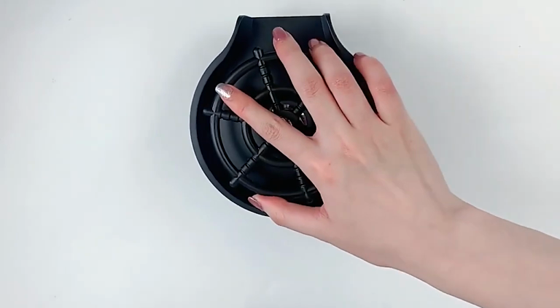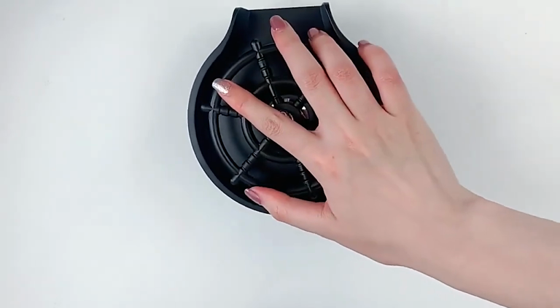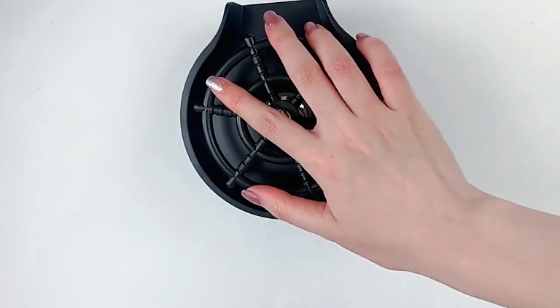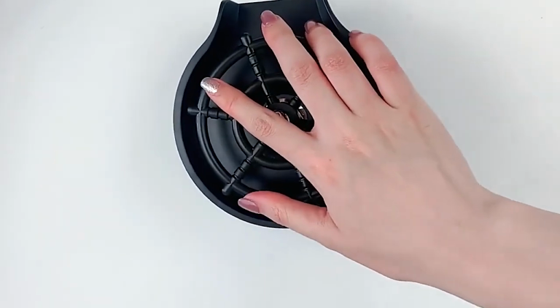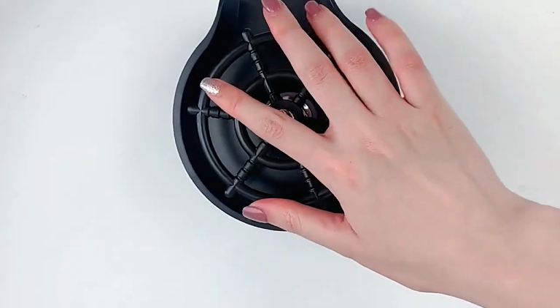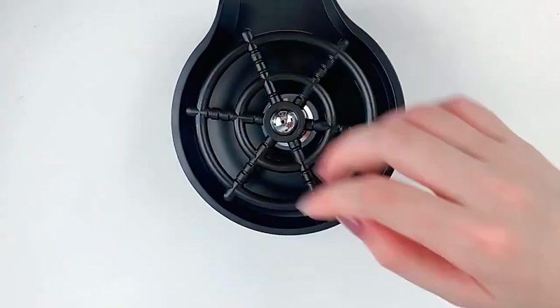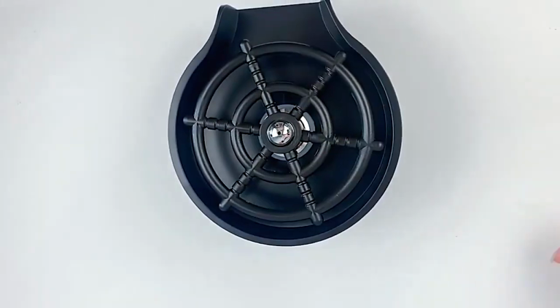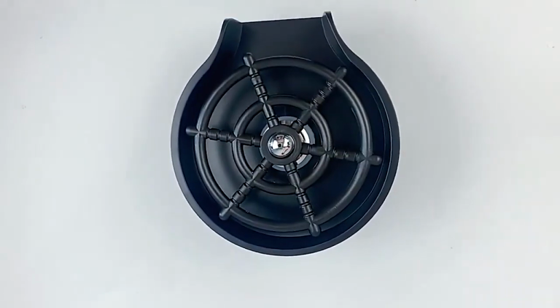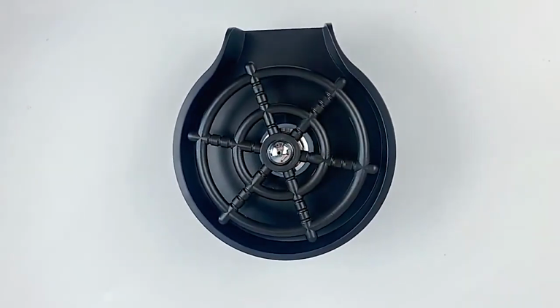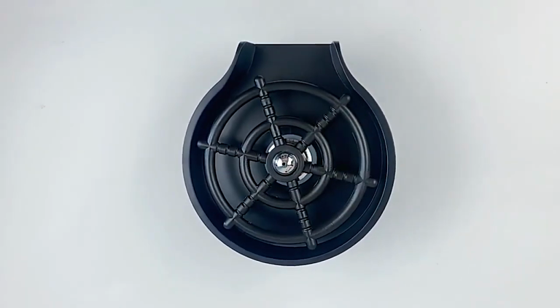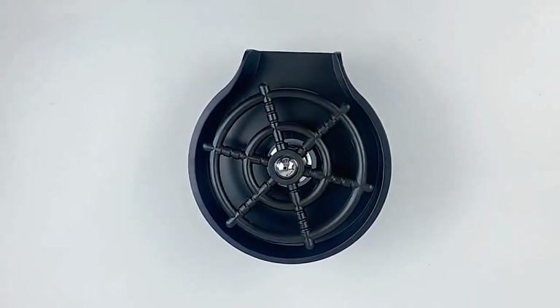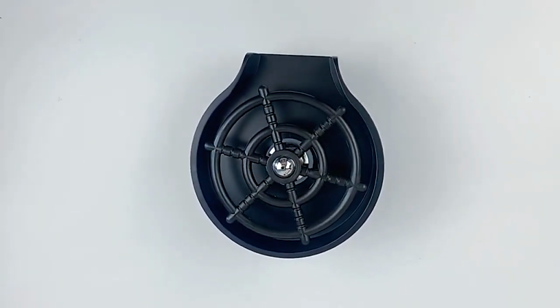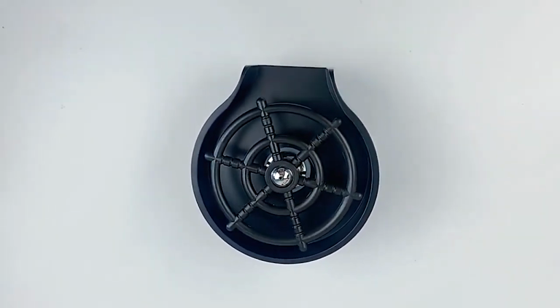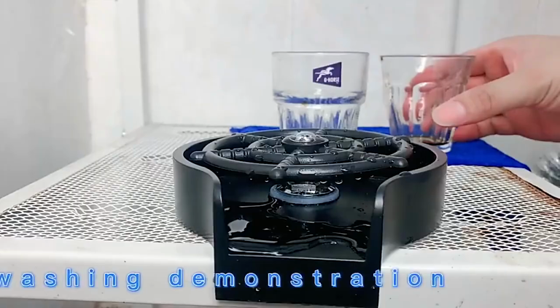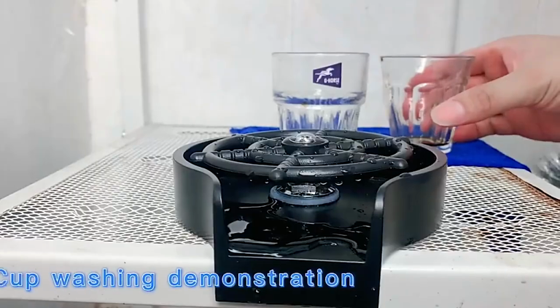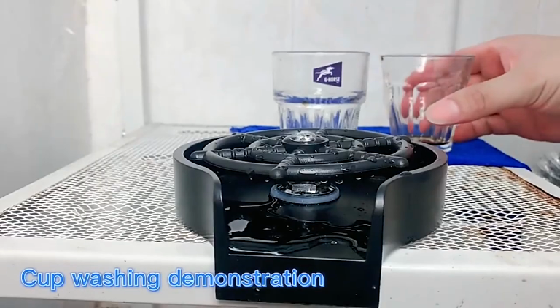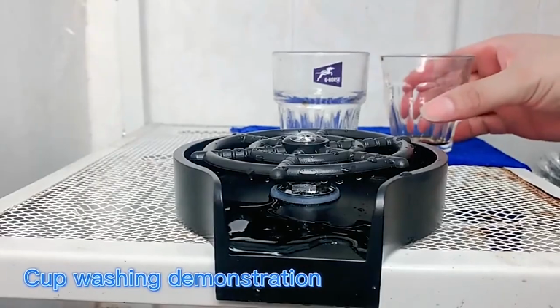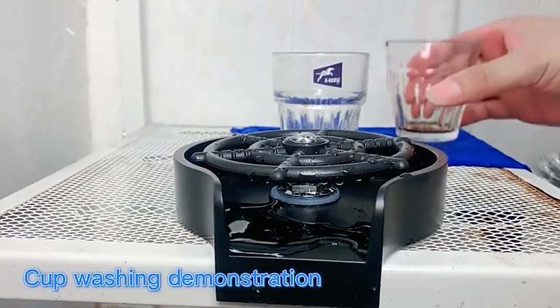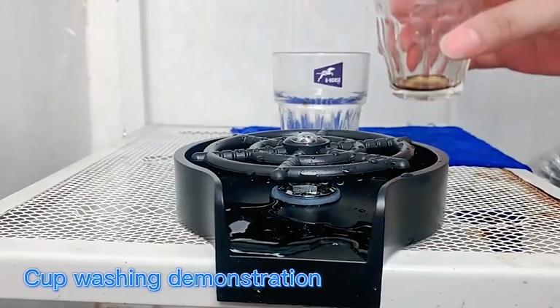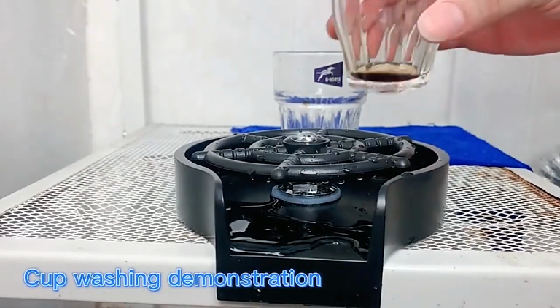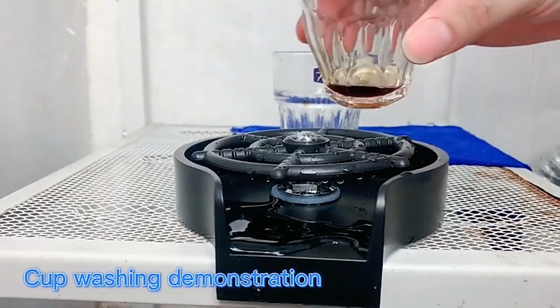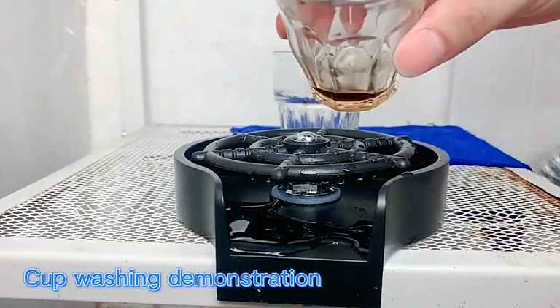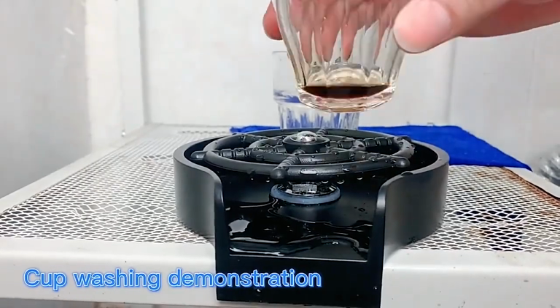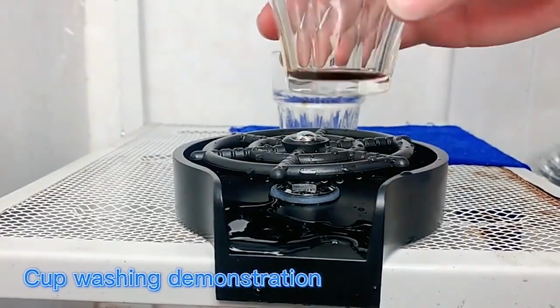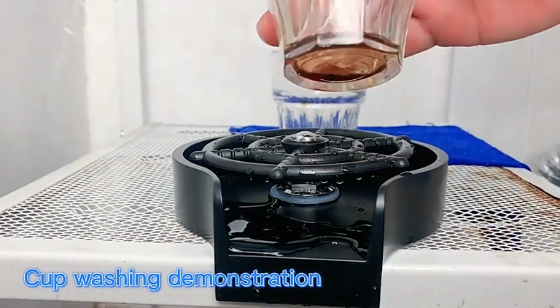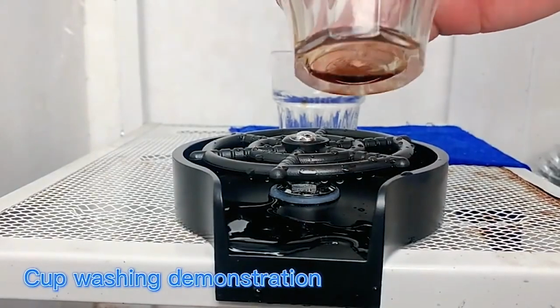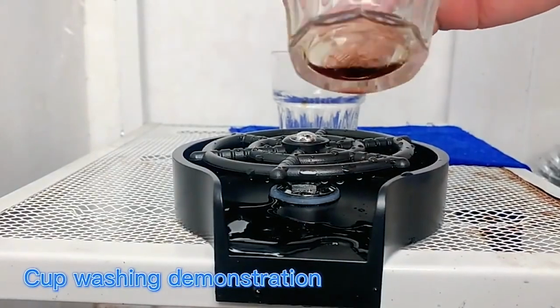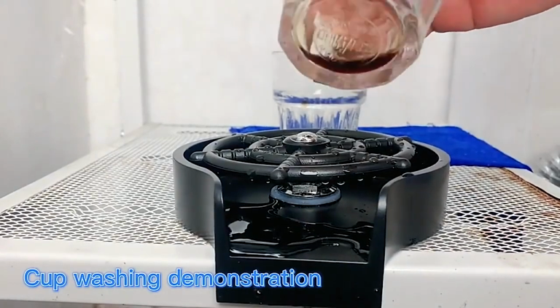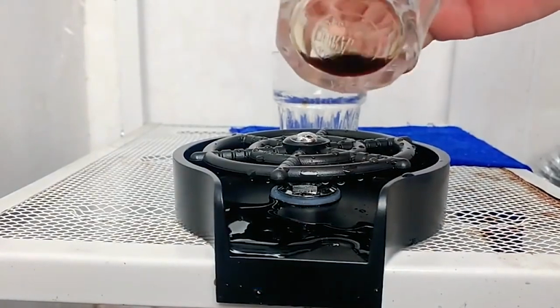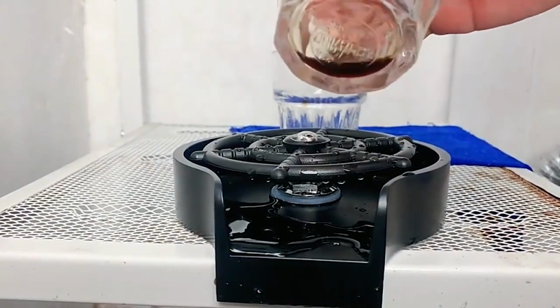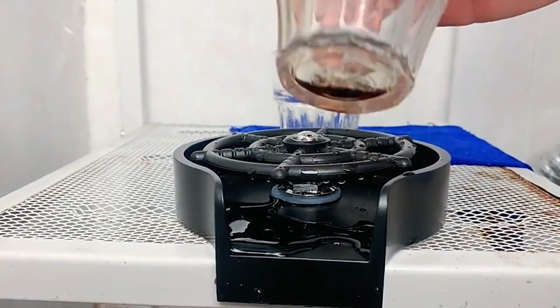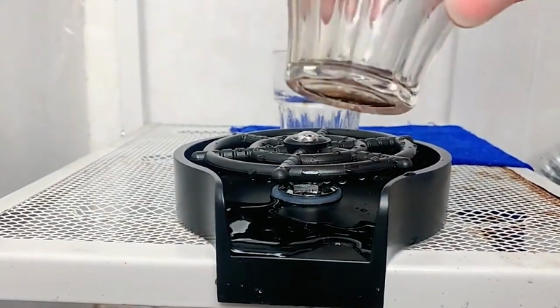When assembled, it won't take up much space and is easy to operate with even one hand. Prices begin at $13.